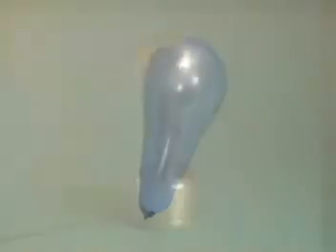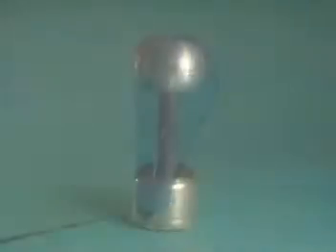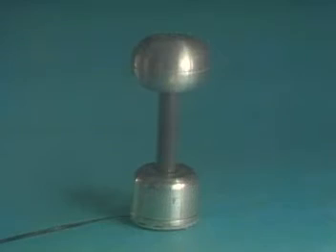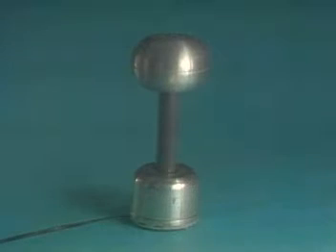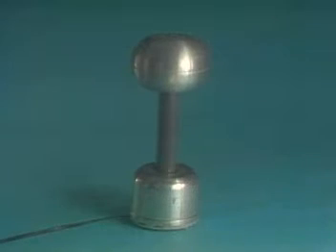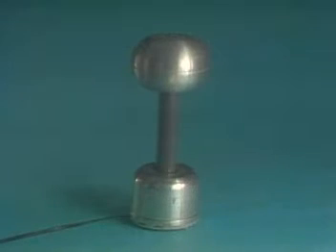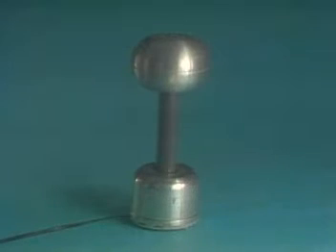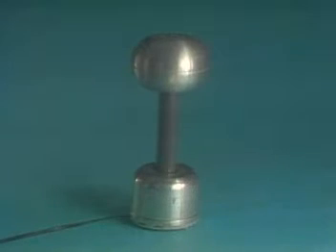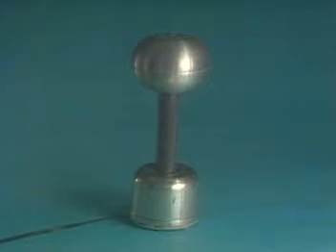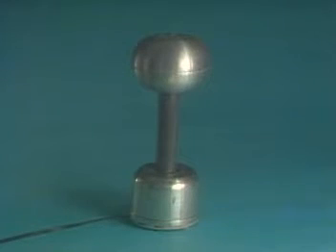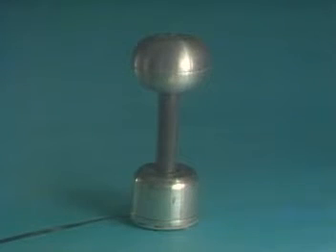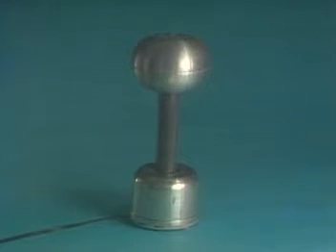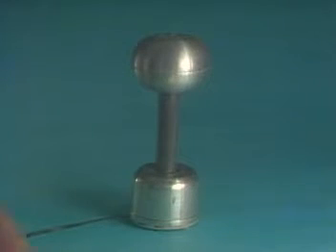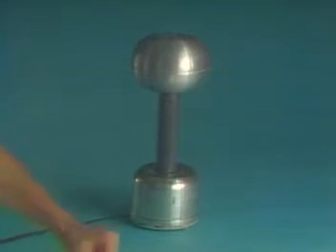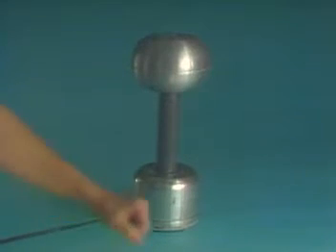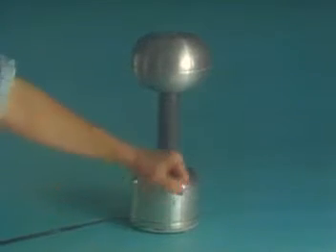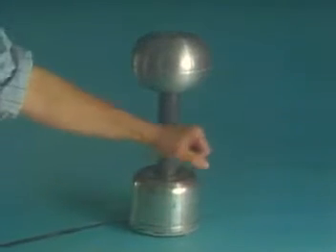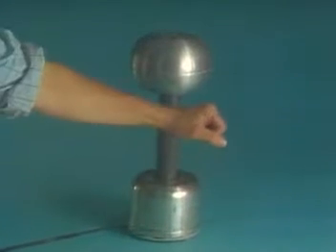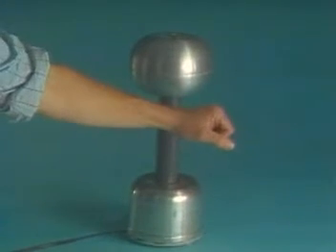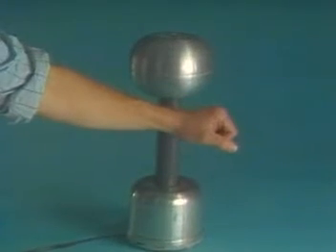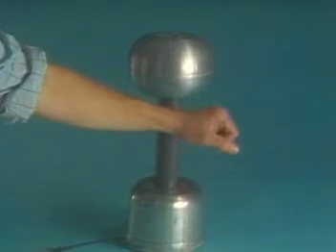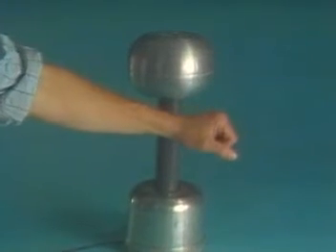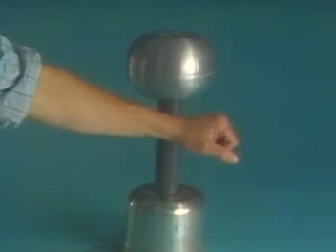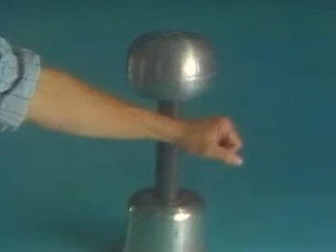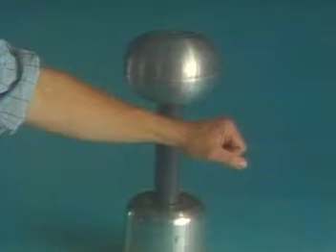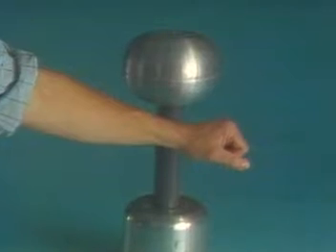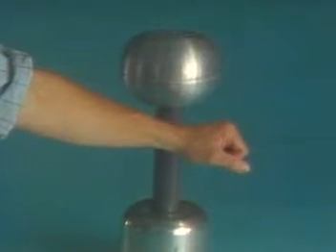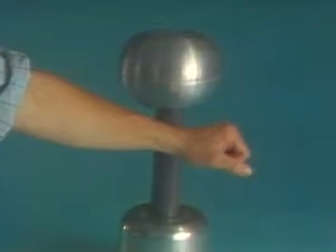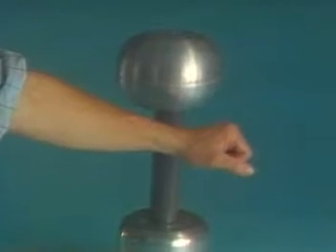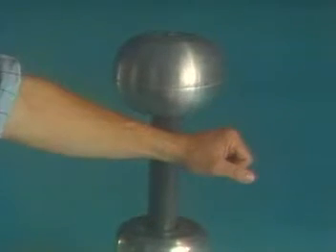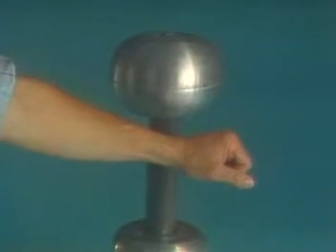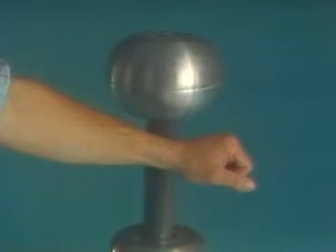The first part of Coulomb's law — like charges repel — can be demonstrated with a Van de Graaff generator, which is a charge separator.